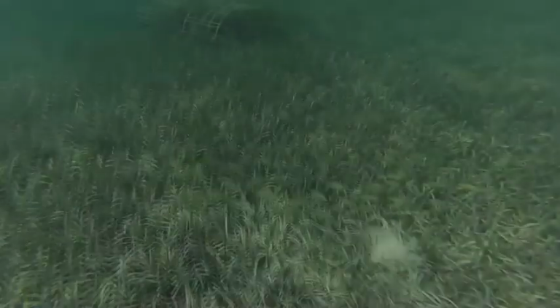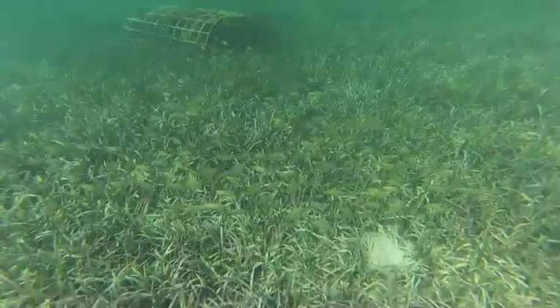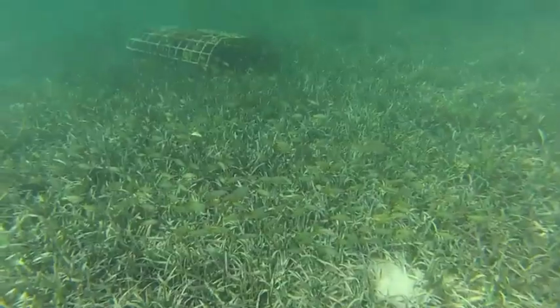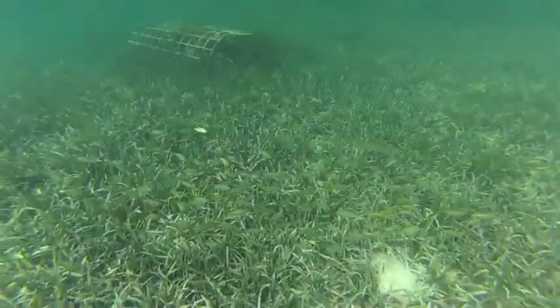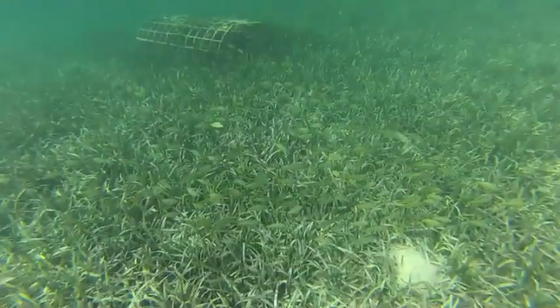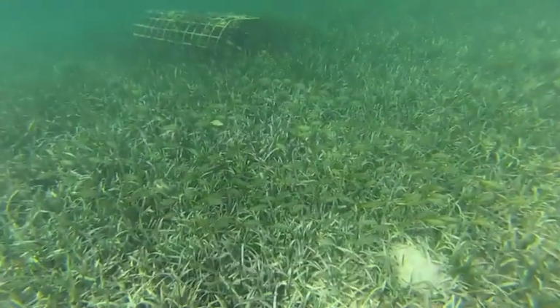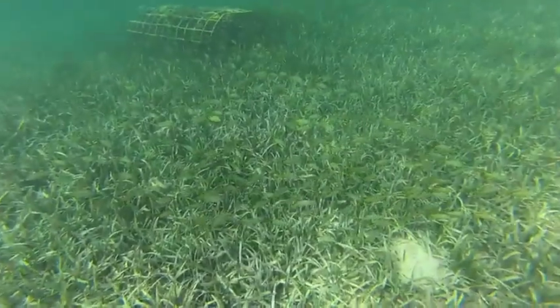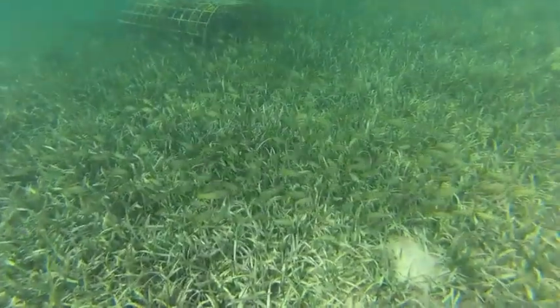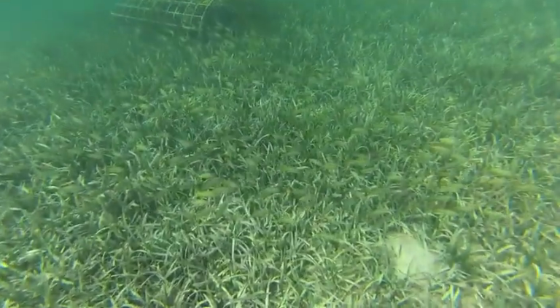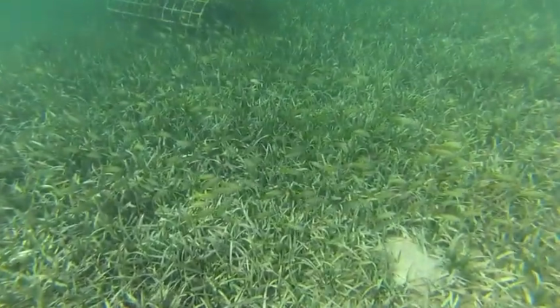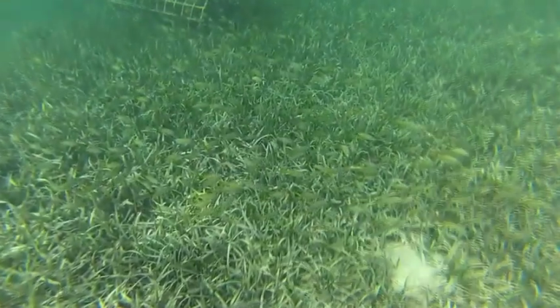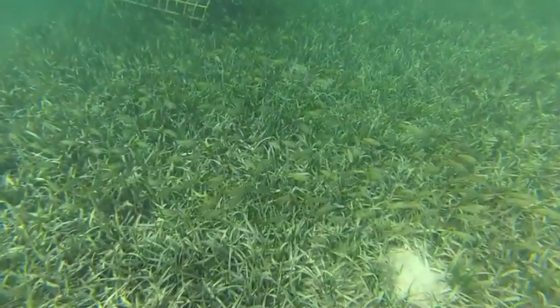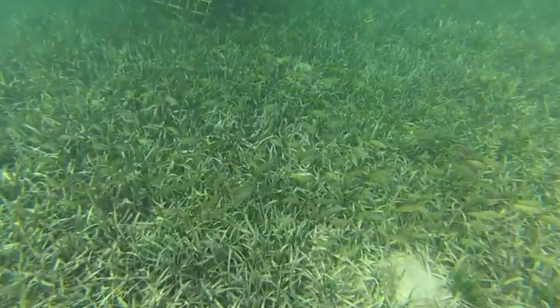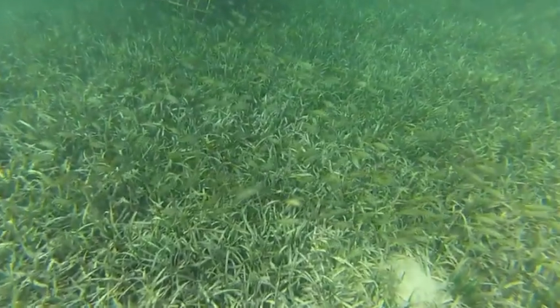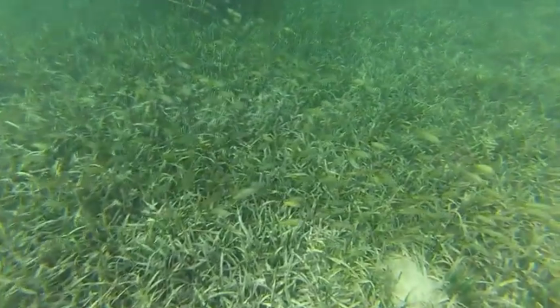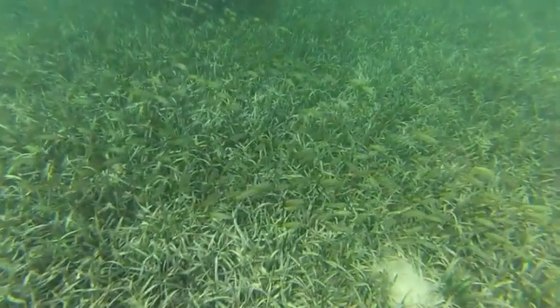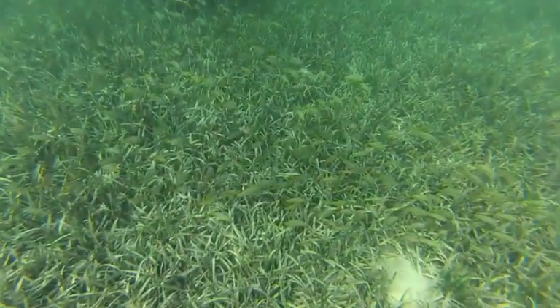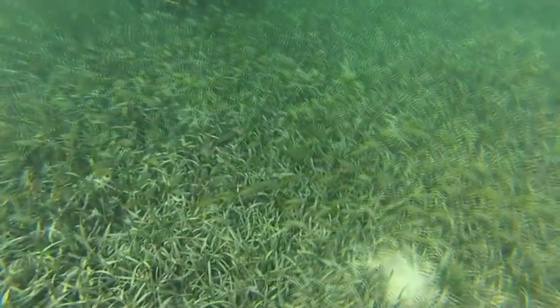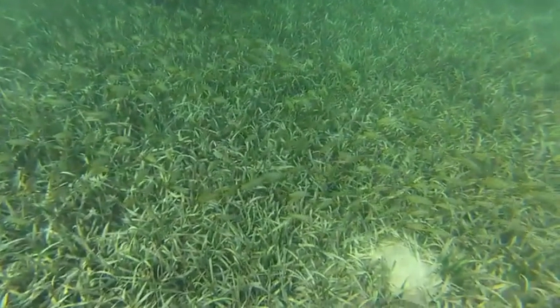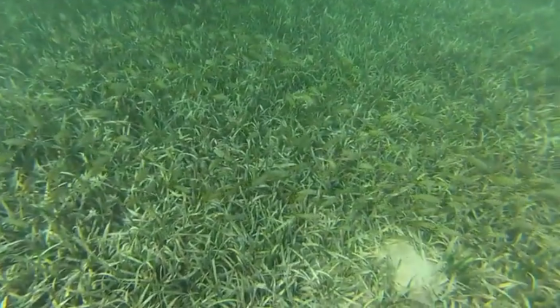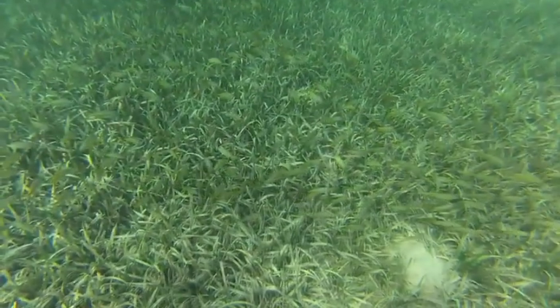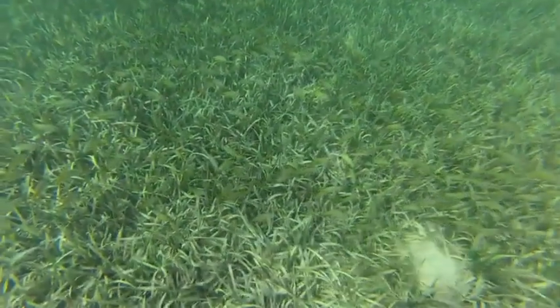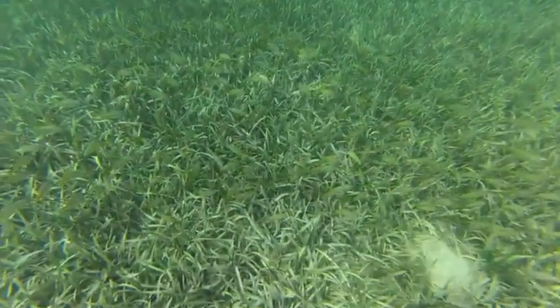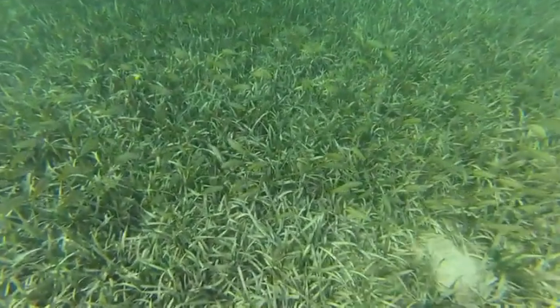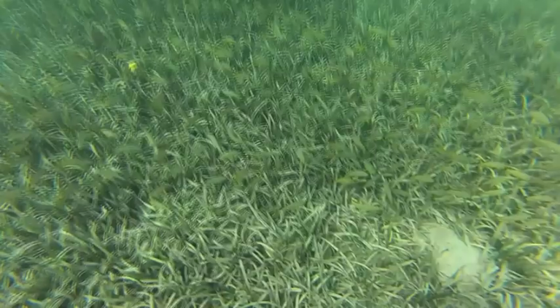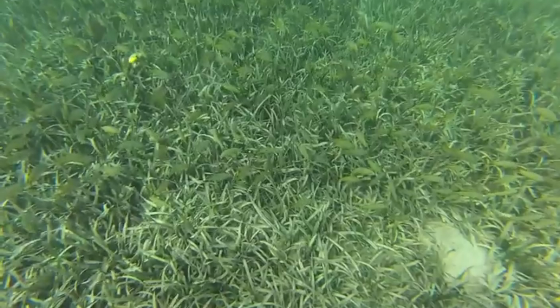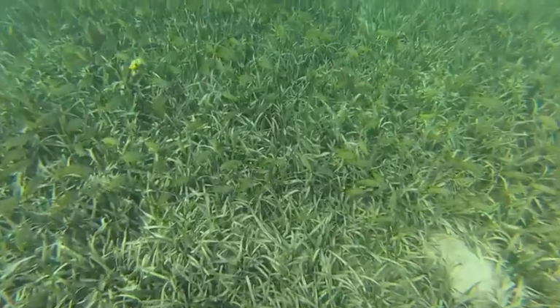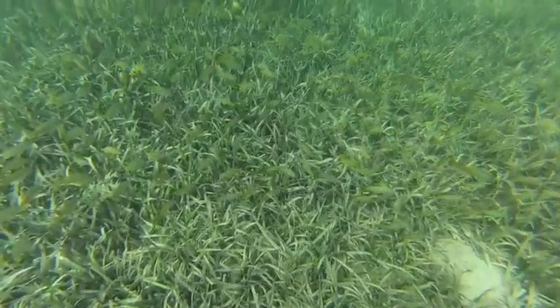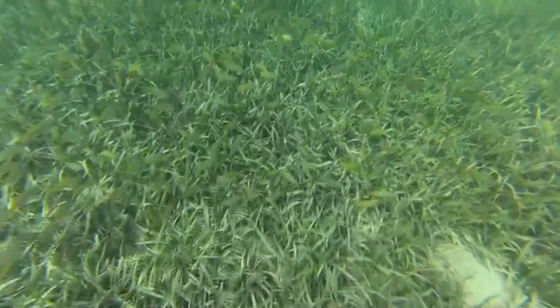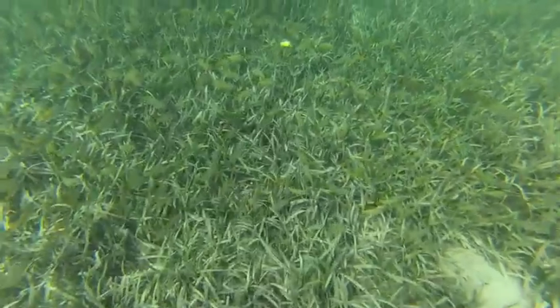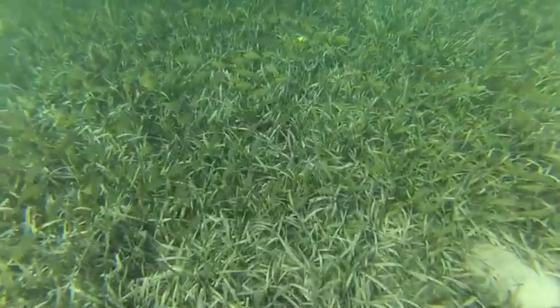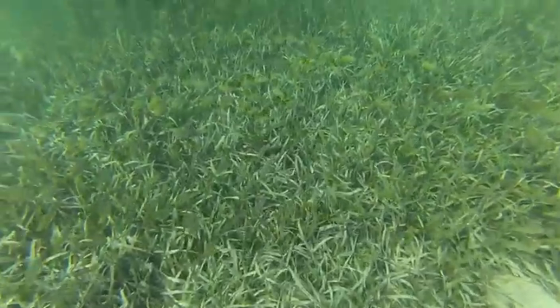Seagrass beds are crucial habitats as fish nurseries, but there's no place for fish to hide. There are no structures for them, and so they get eaten by predators.